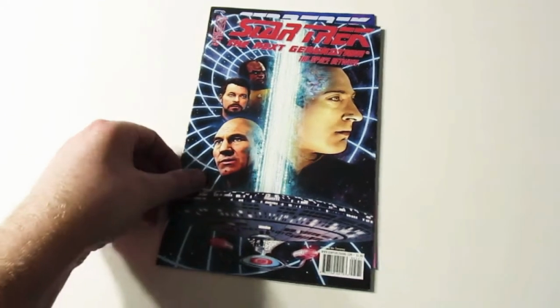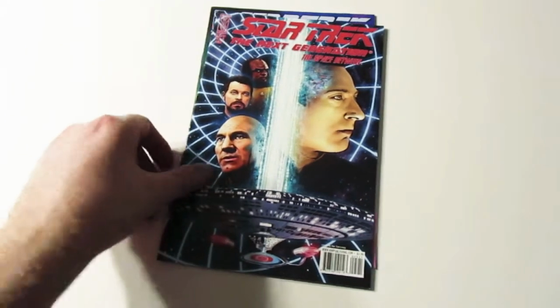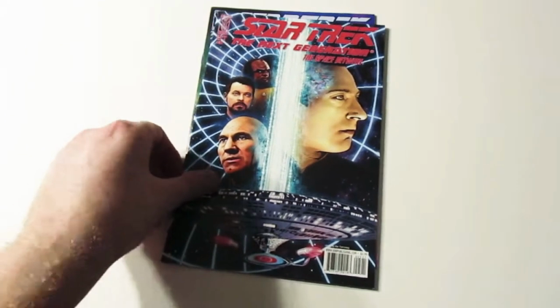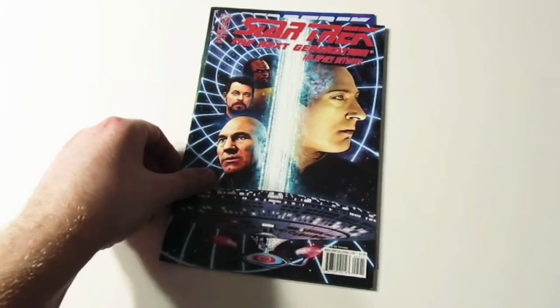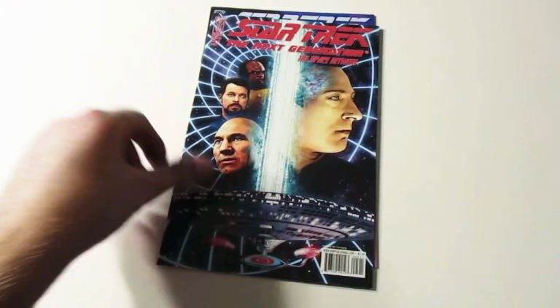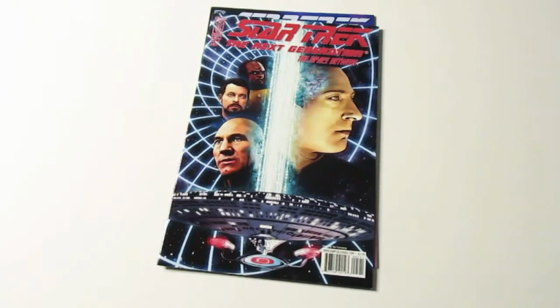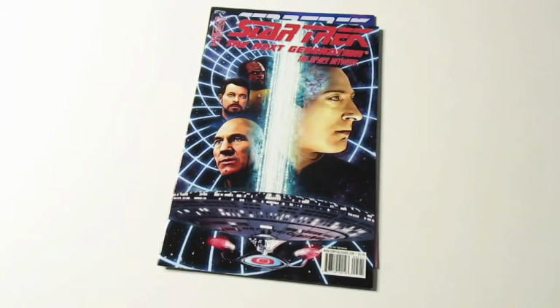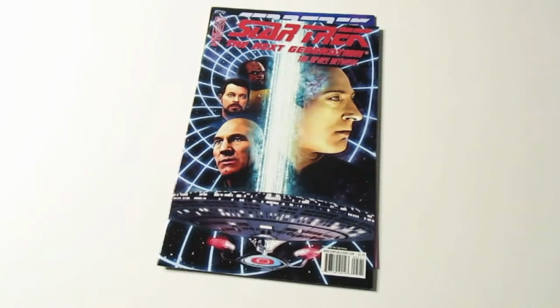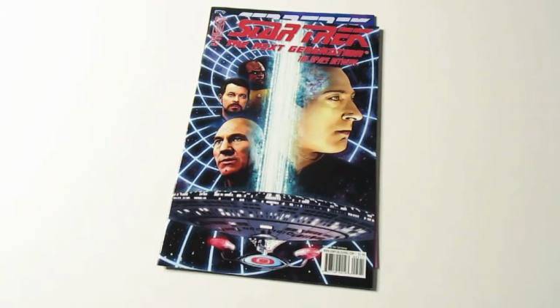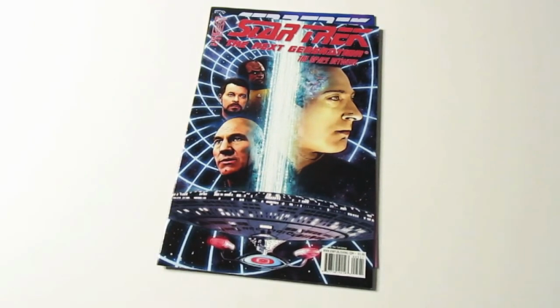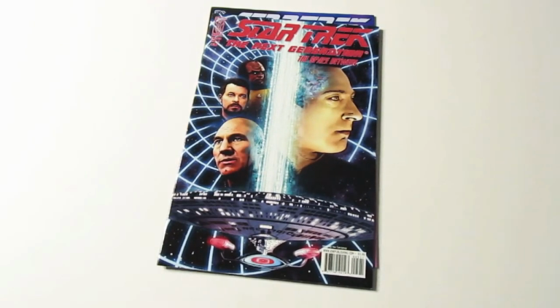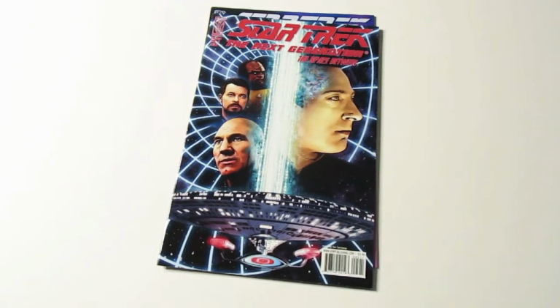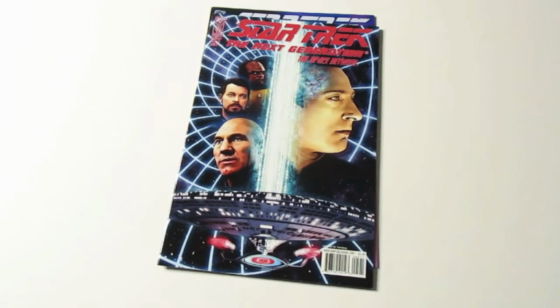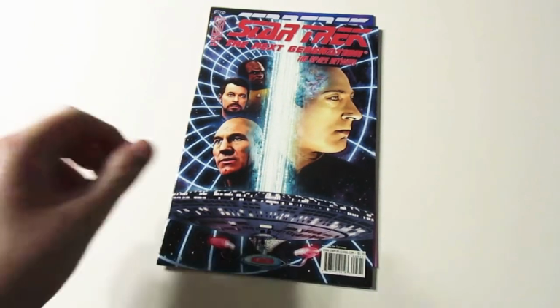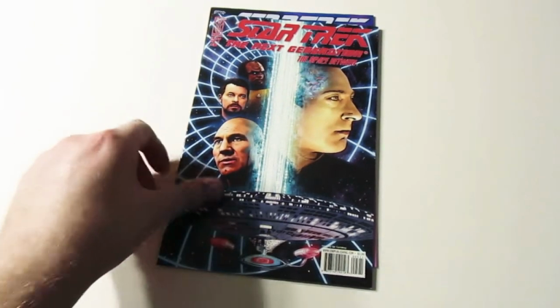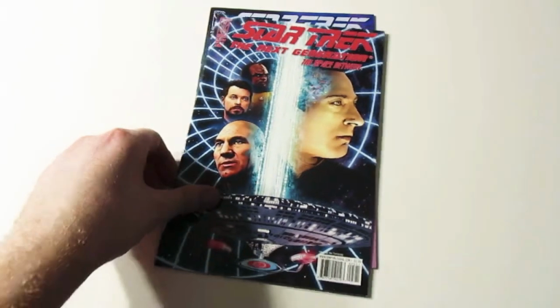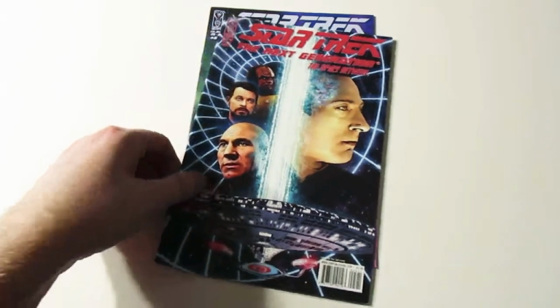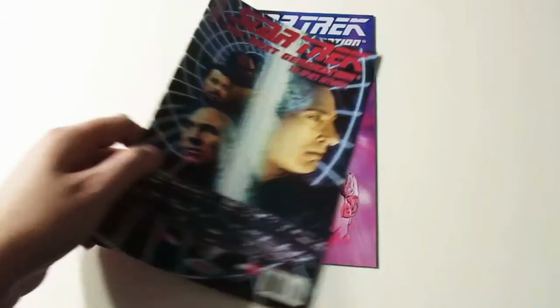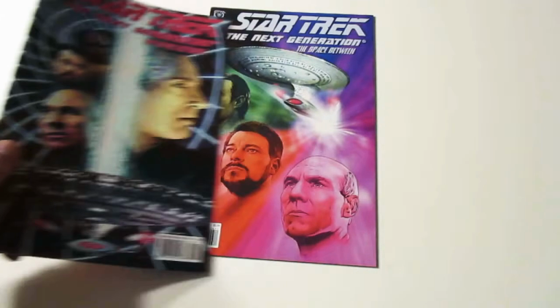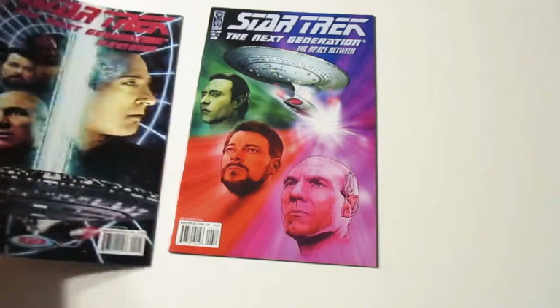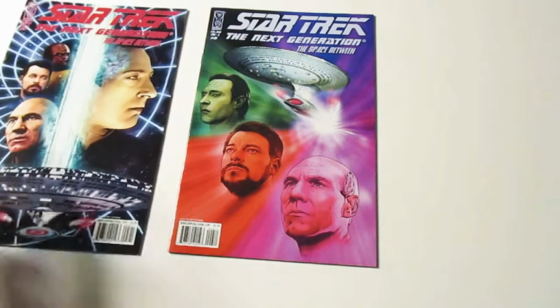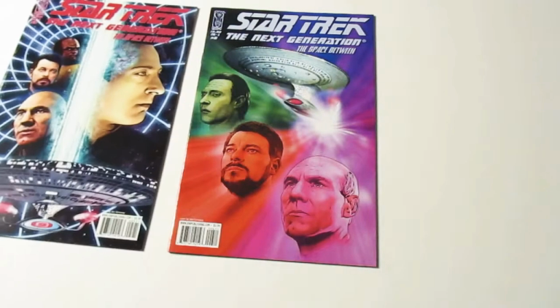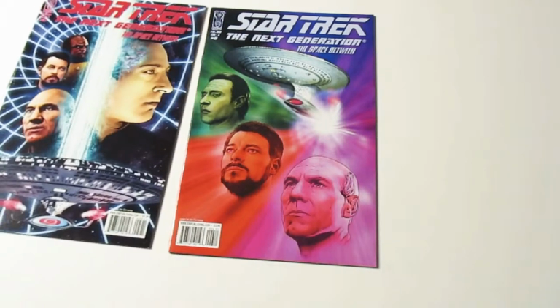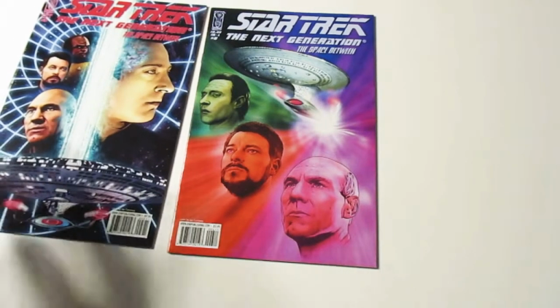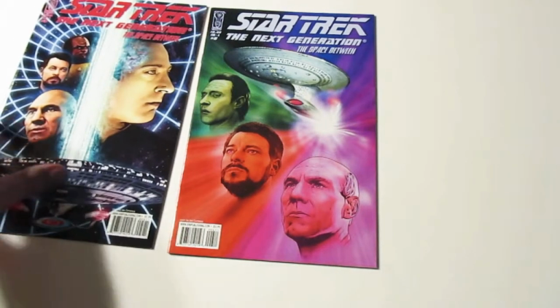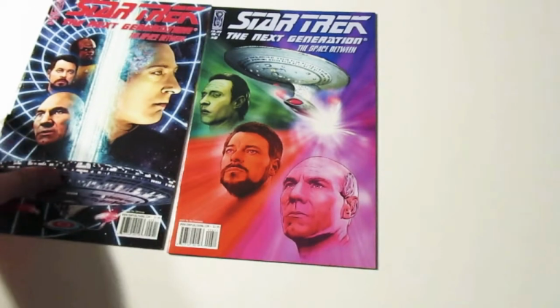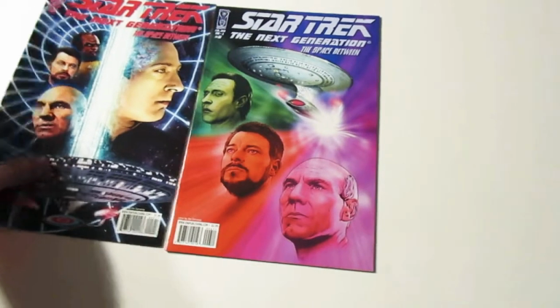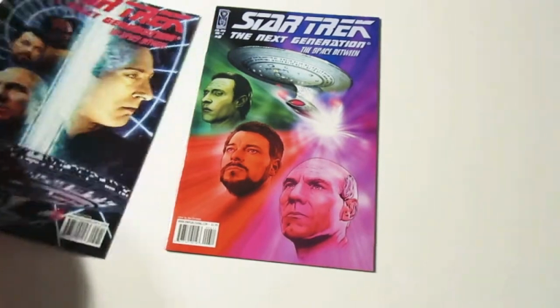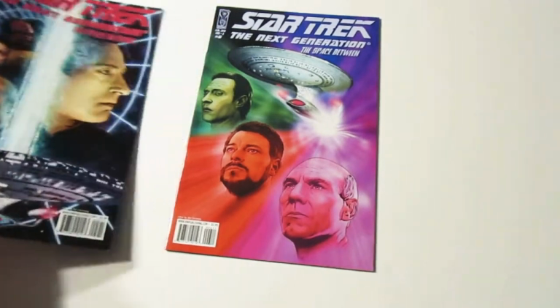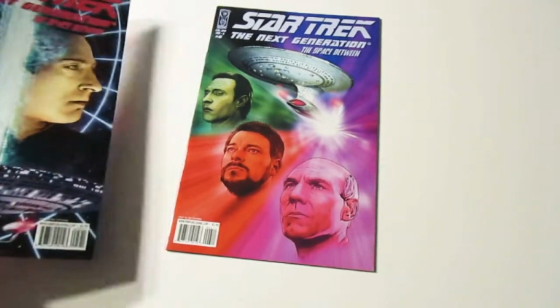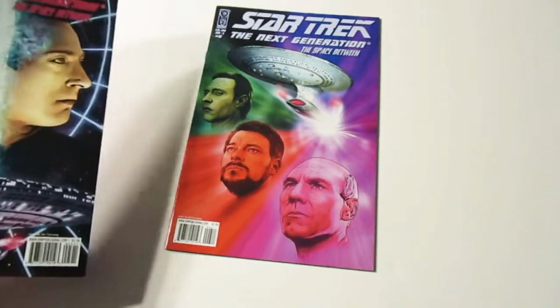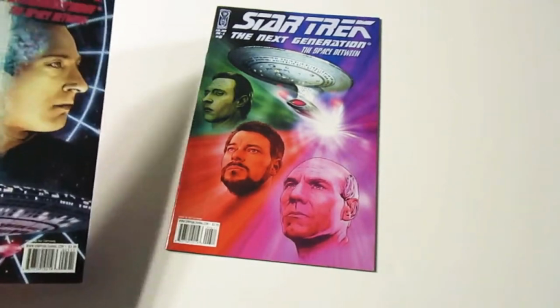I'm a big Star Trek fan, if y'all didn't already know — that and Doctor Who, and many other things.